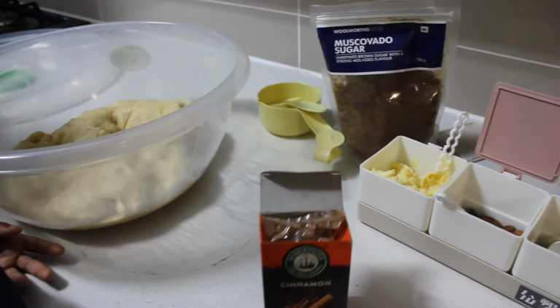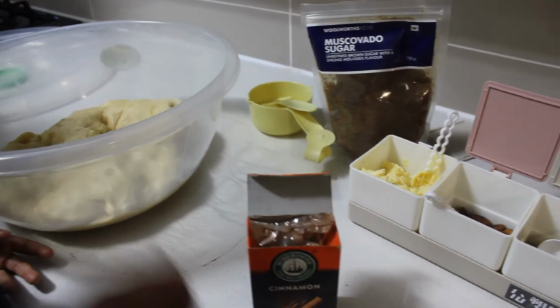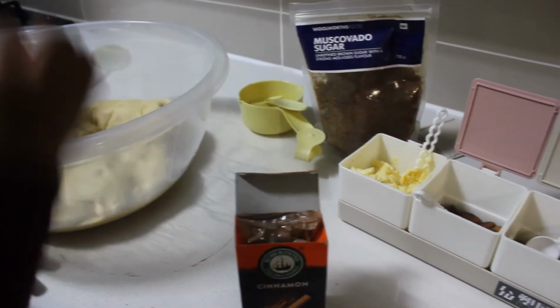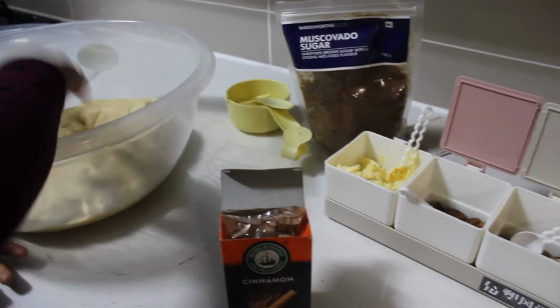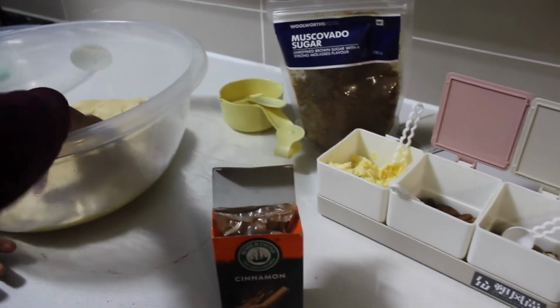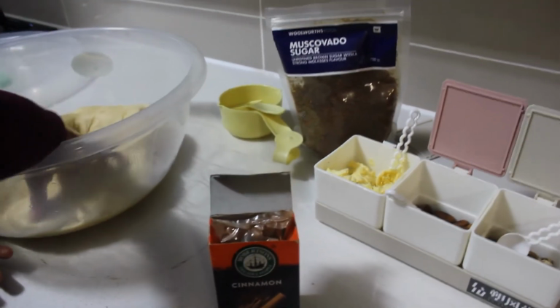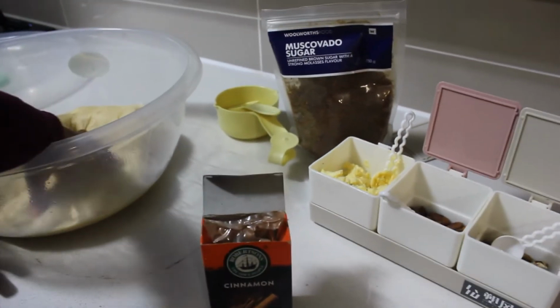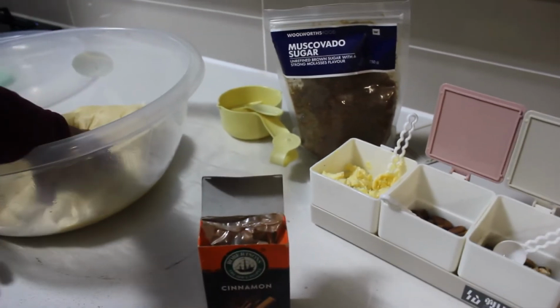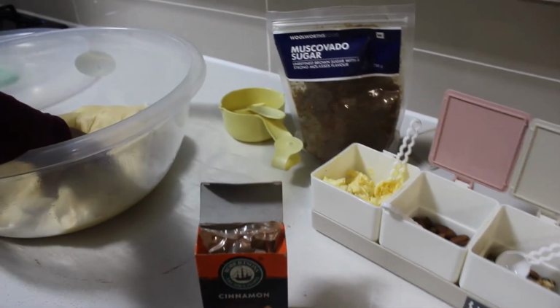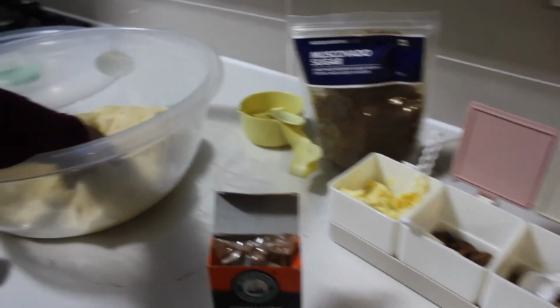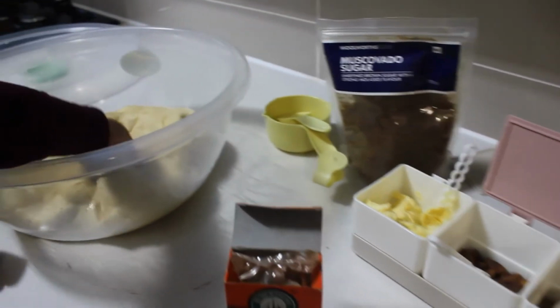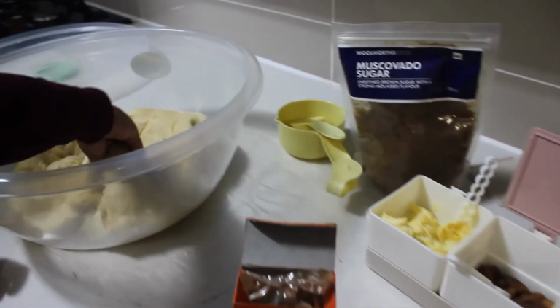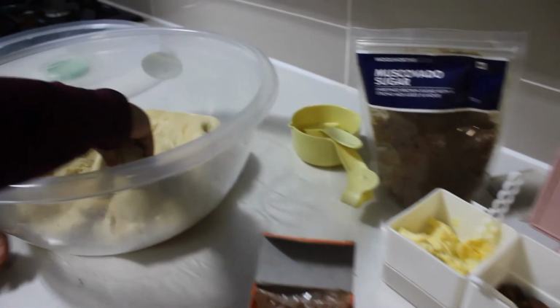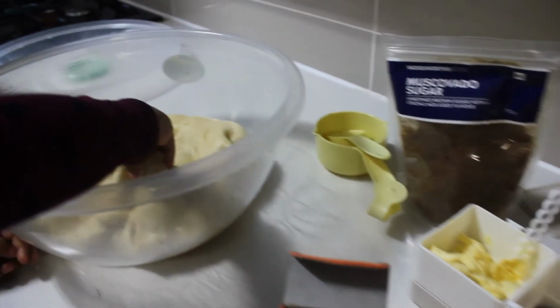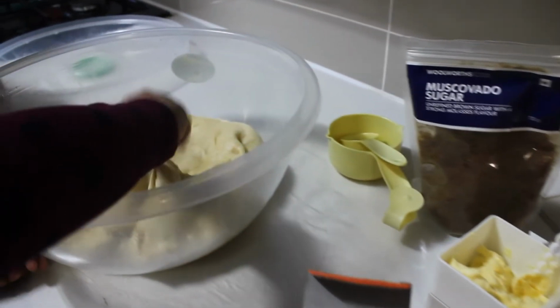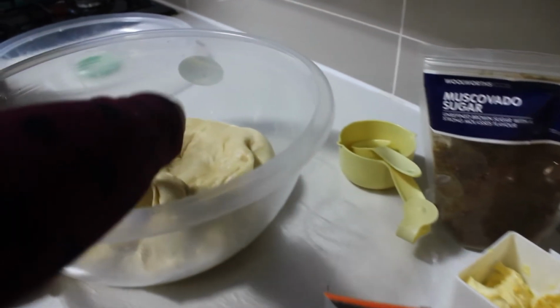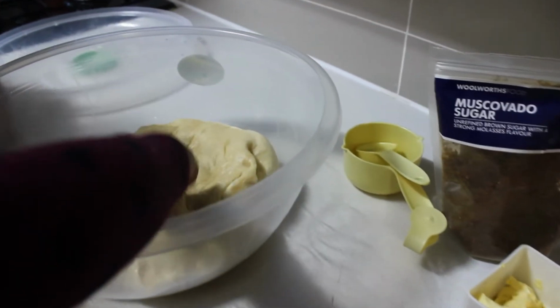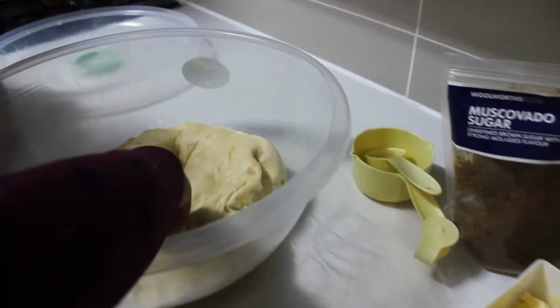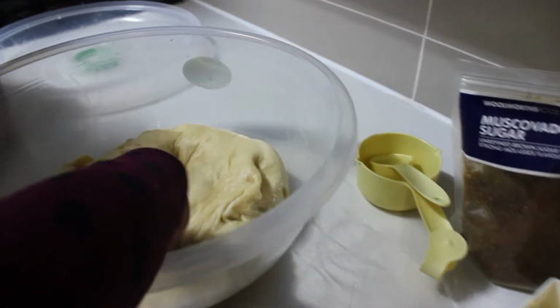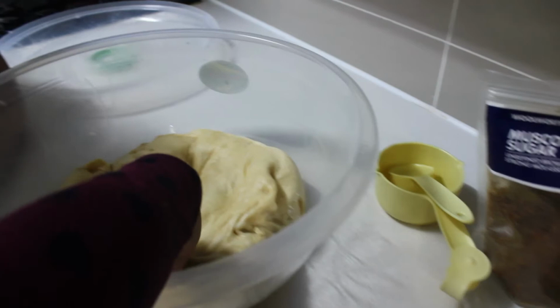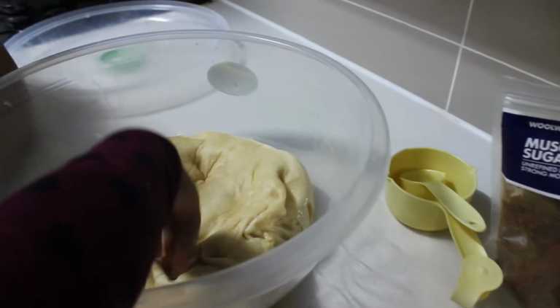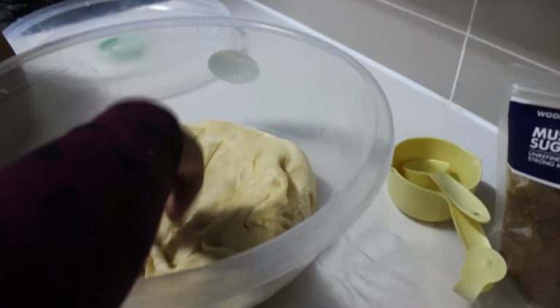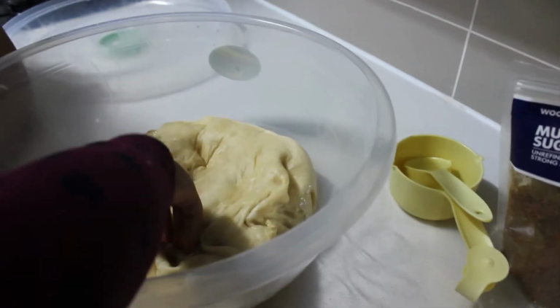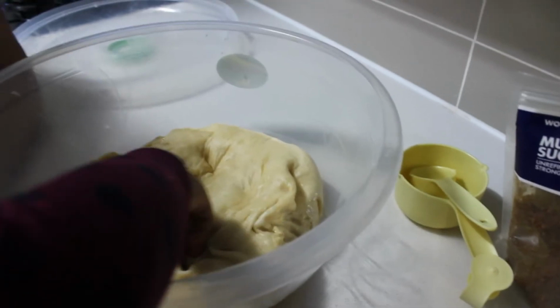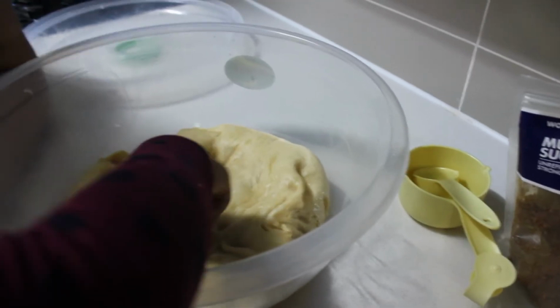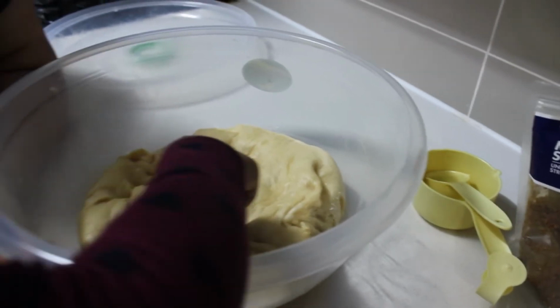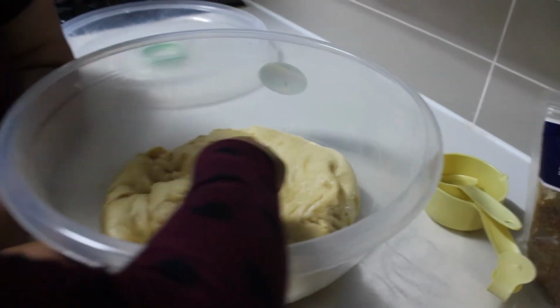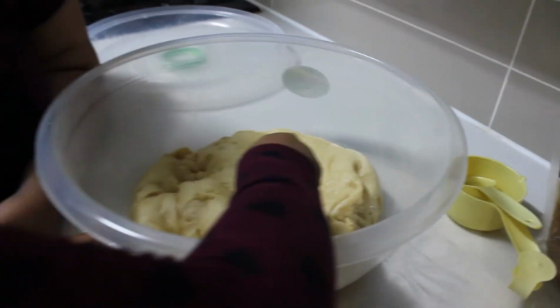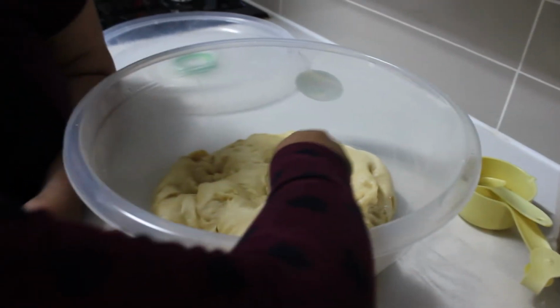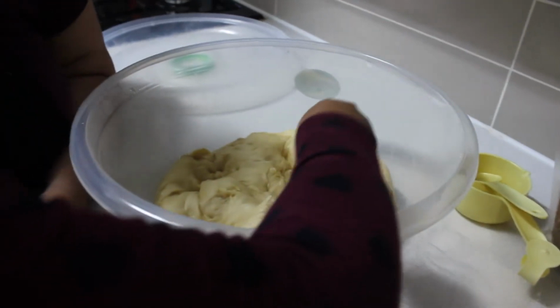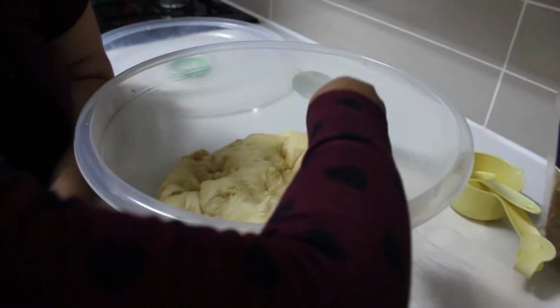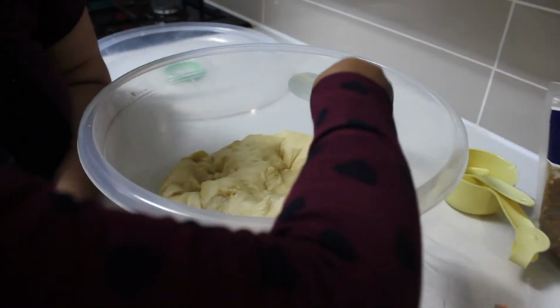We're going to roll out the cinnamon dough and we're going to show you that process shortly.